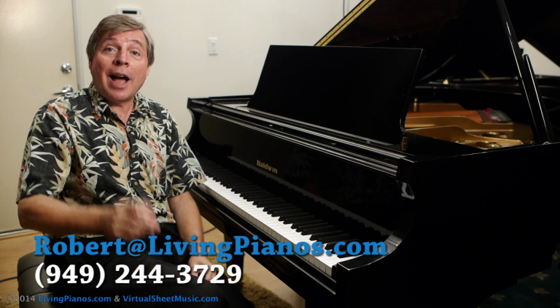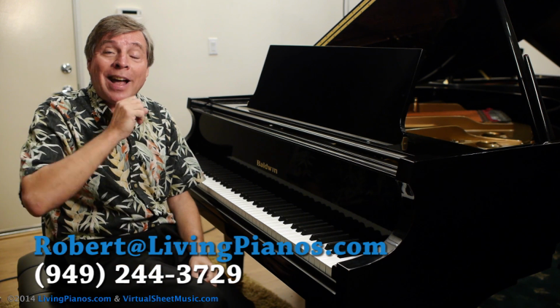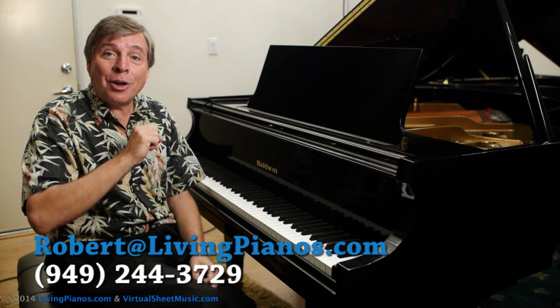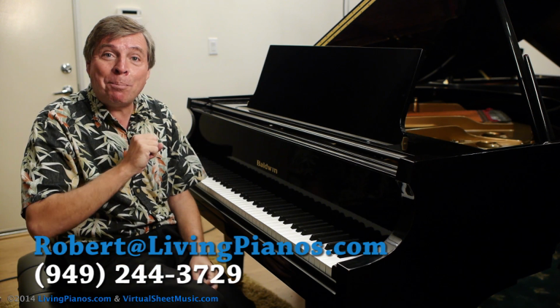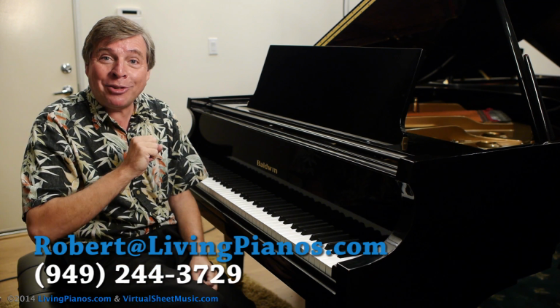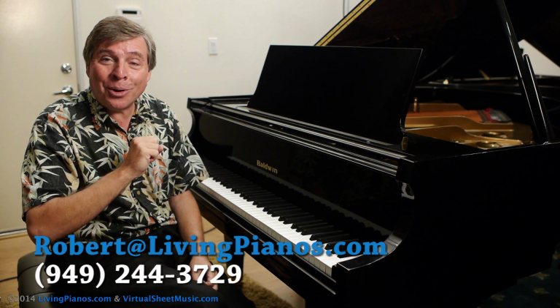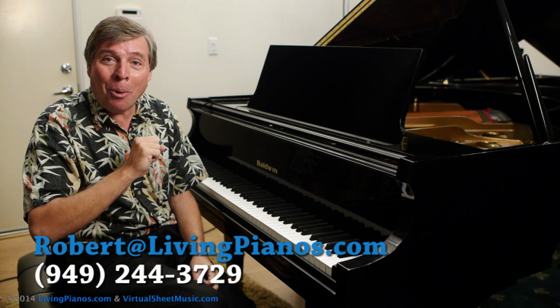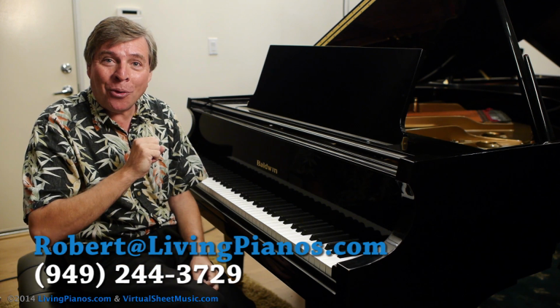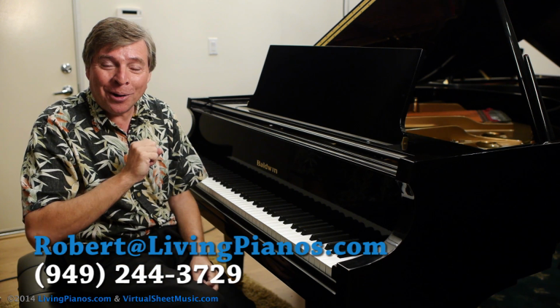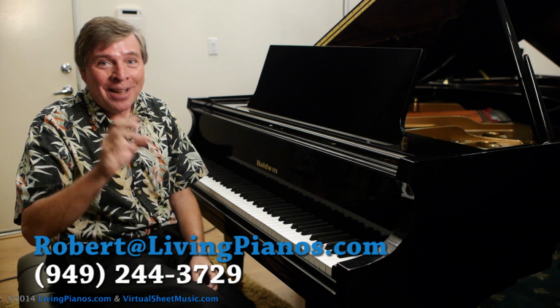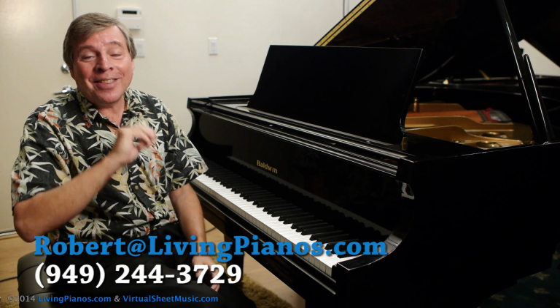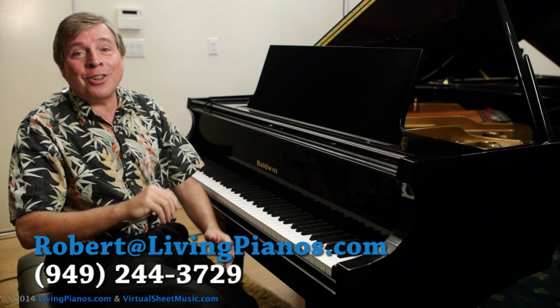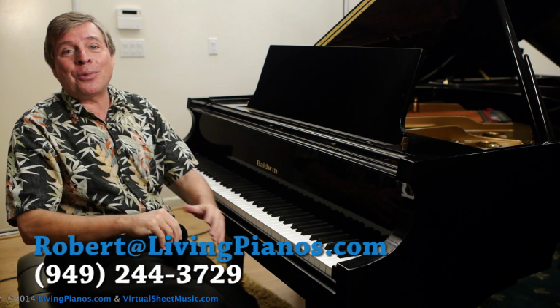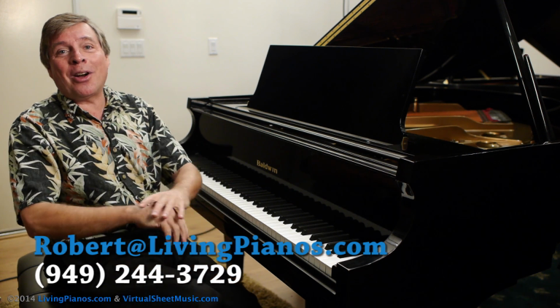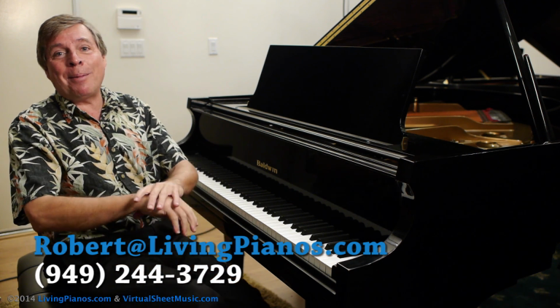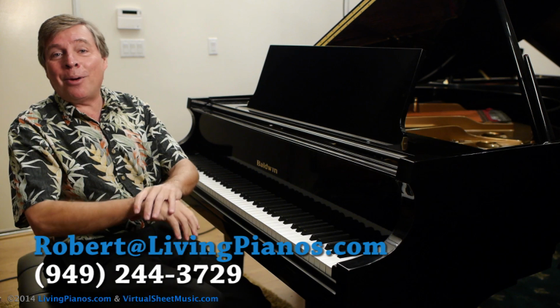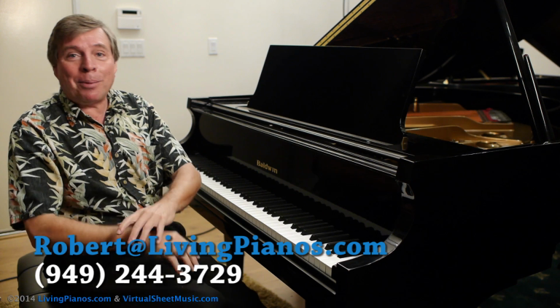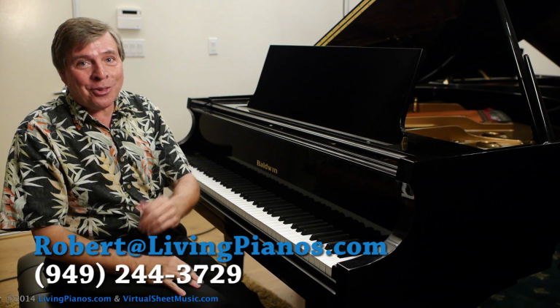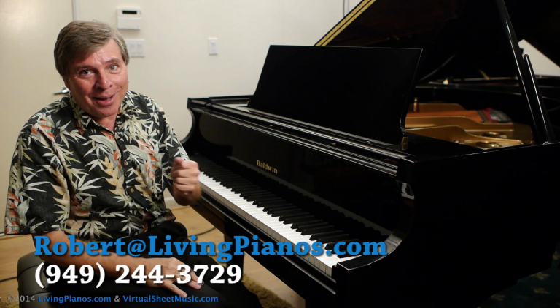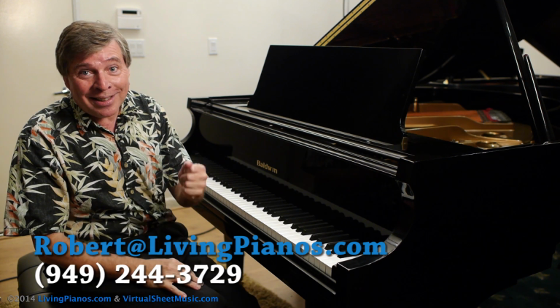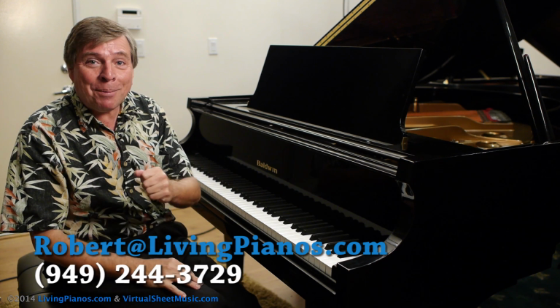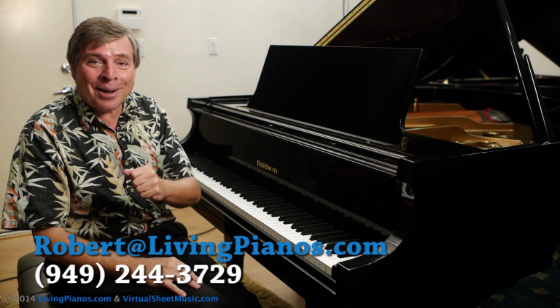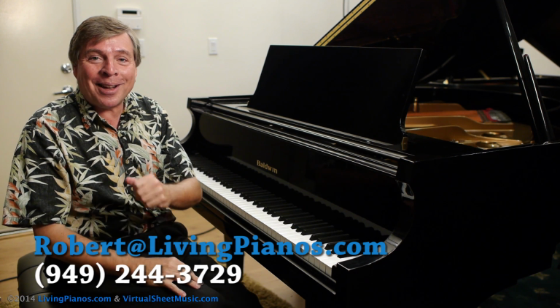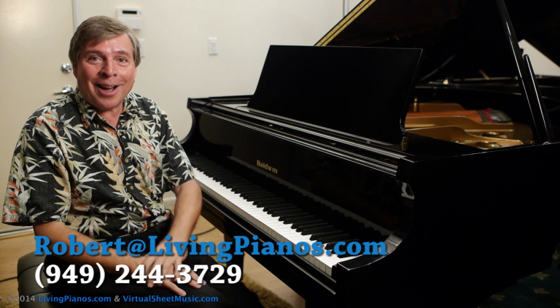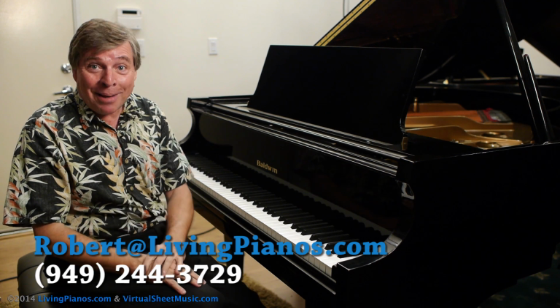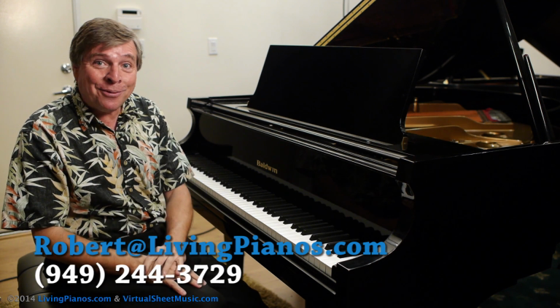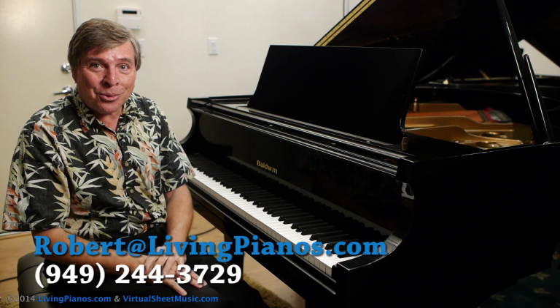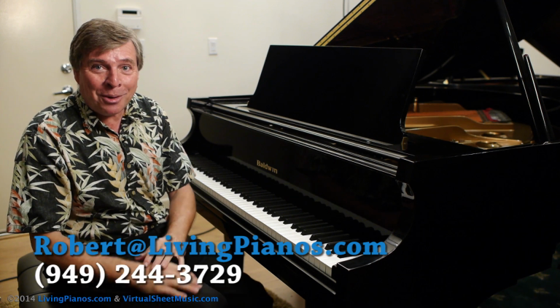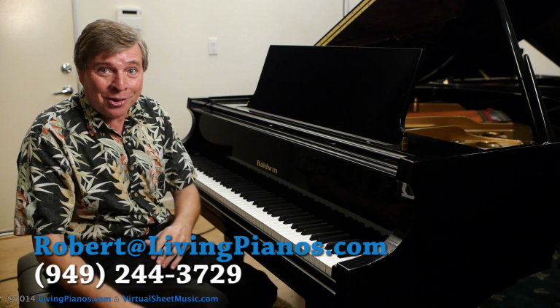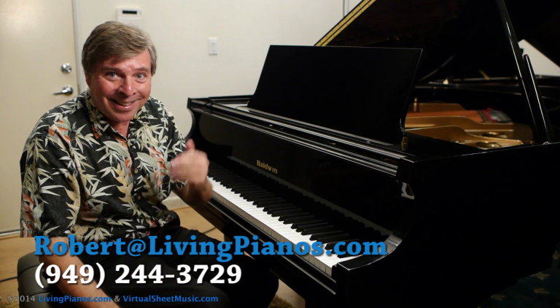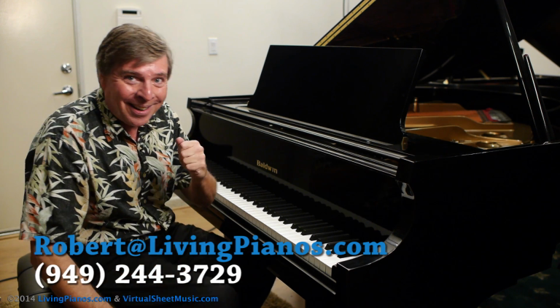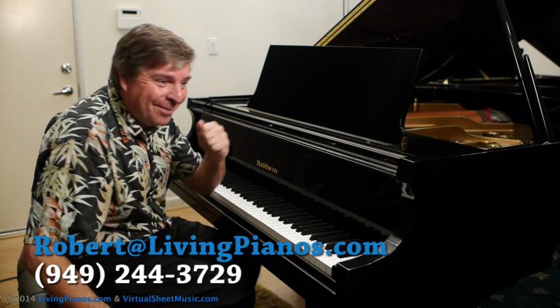So when your piano has just been tuned, realize it's perfectly out of tune — and that's the best you can hope for. Thanks so much for joining me. Robert Estrin here at livingpianos.com and virtualsheetmusic.com.